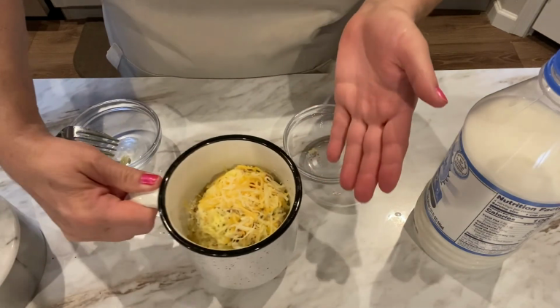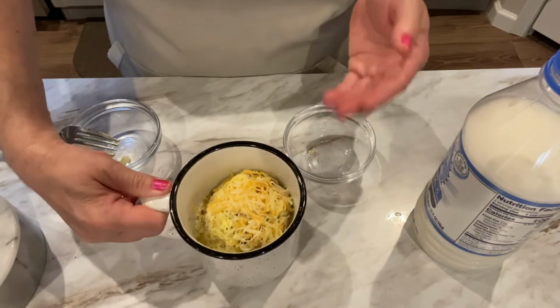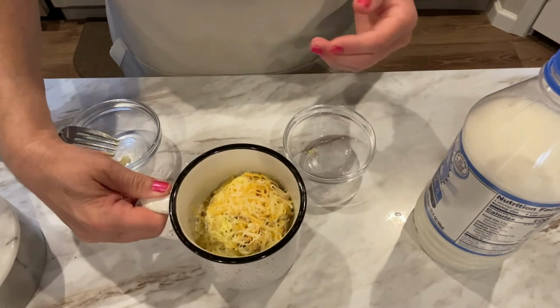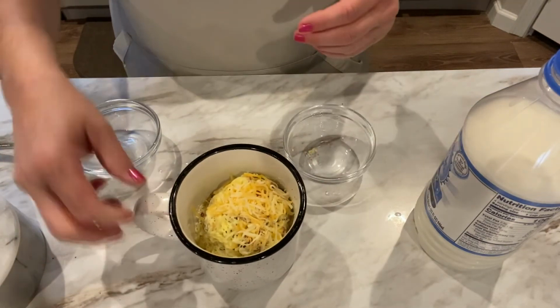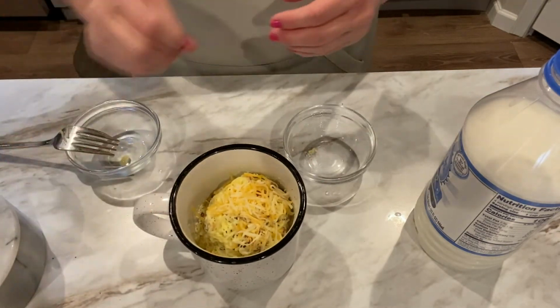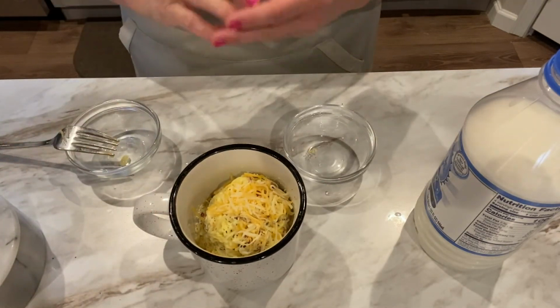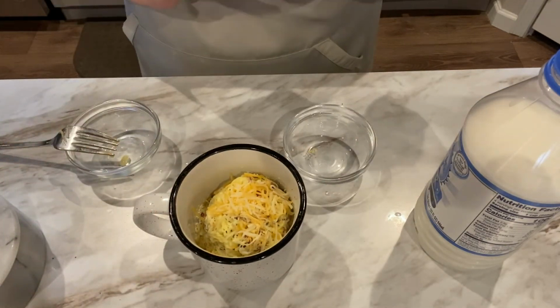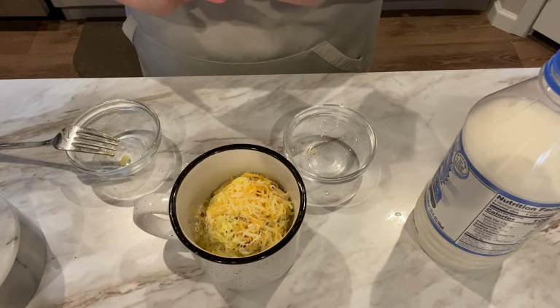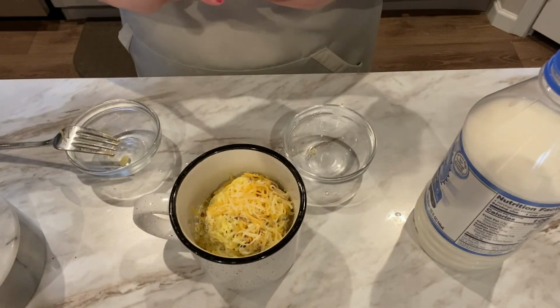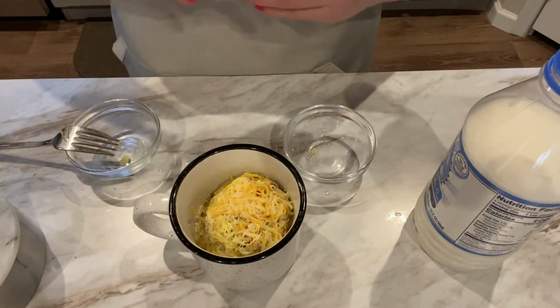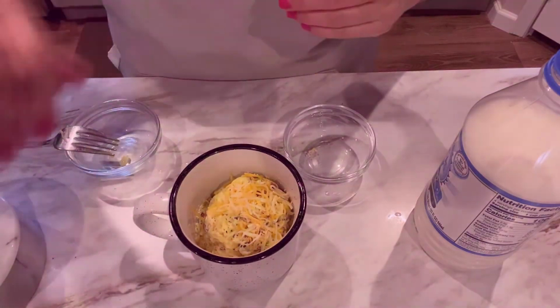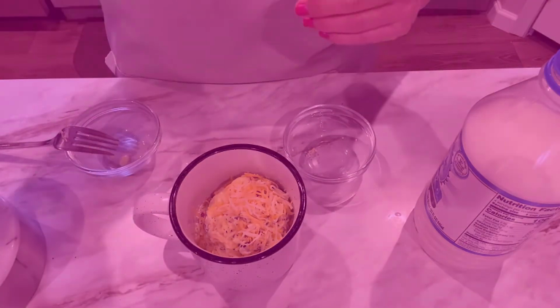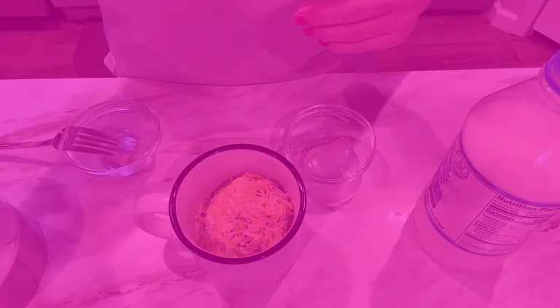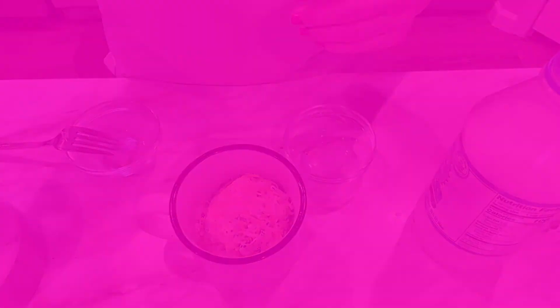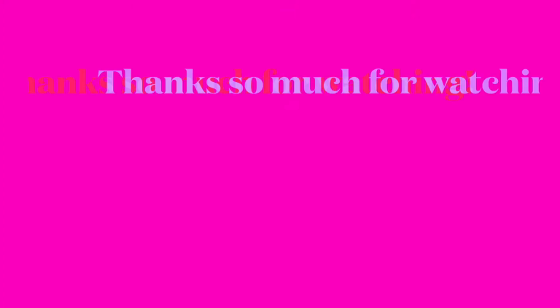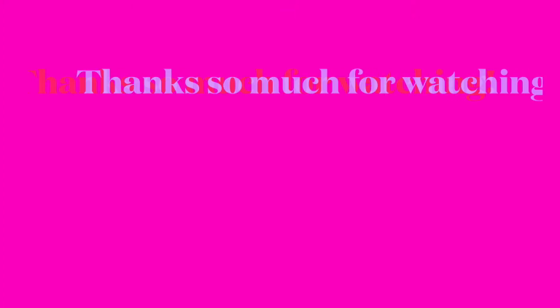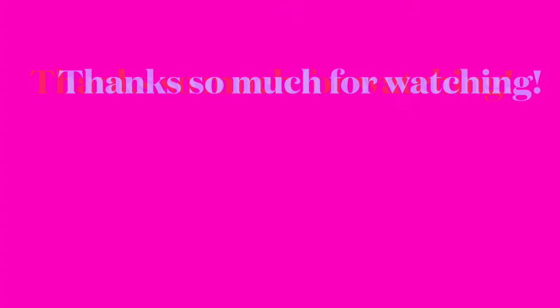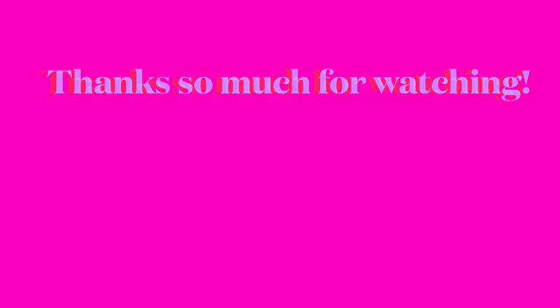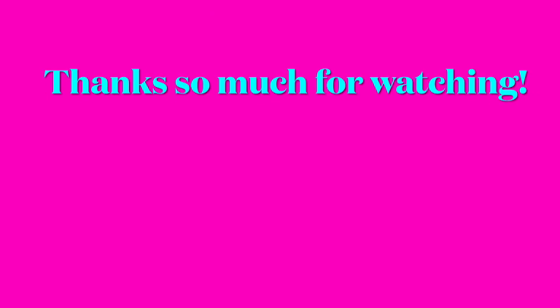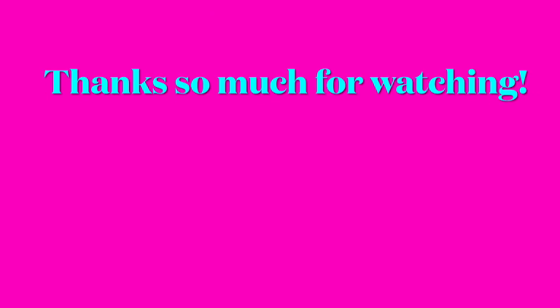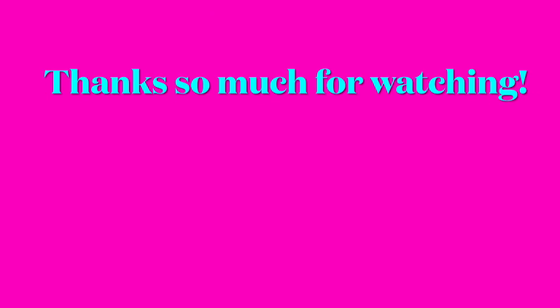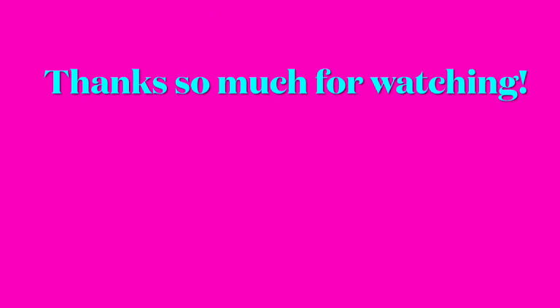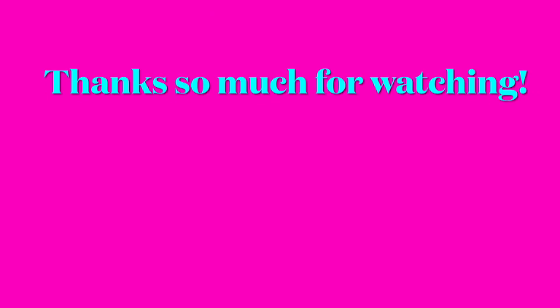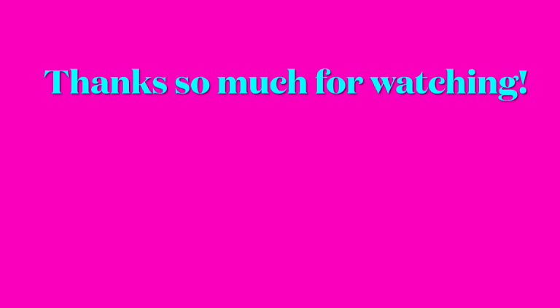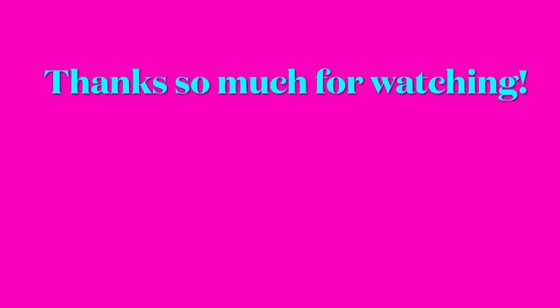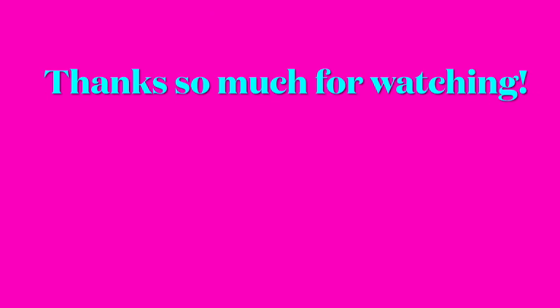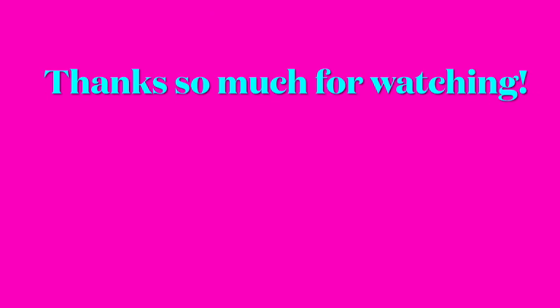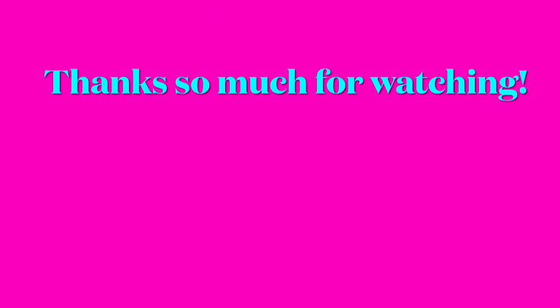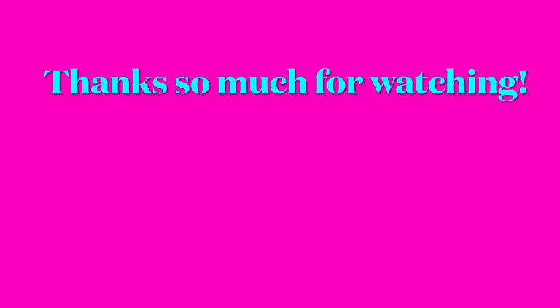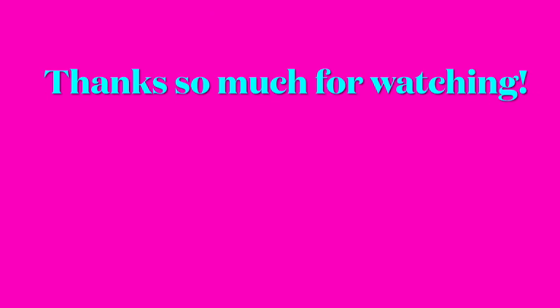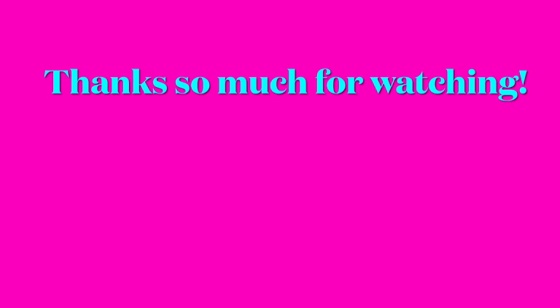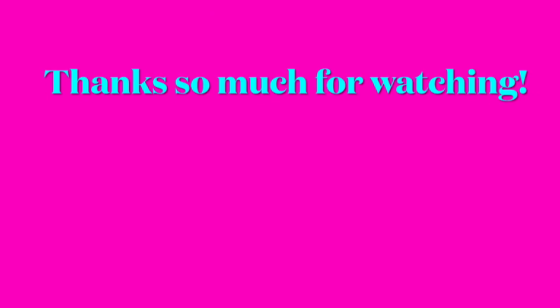I hope you found some inspiration for a hot breakfast on those busy mornings and I hope it keeps you out of the drive-thru line. Thanks so much for watching!